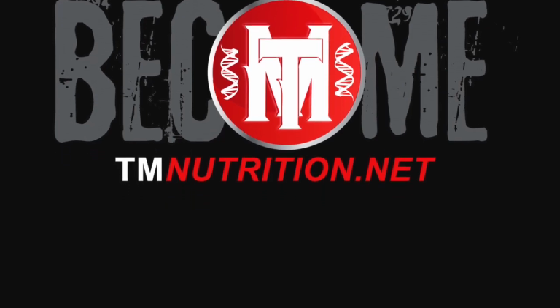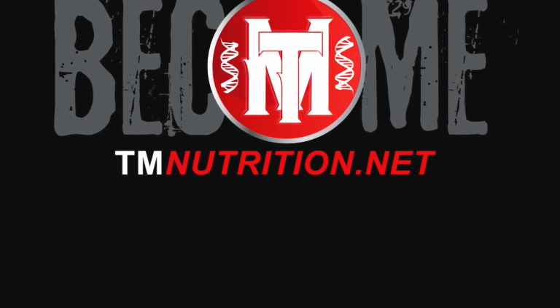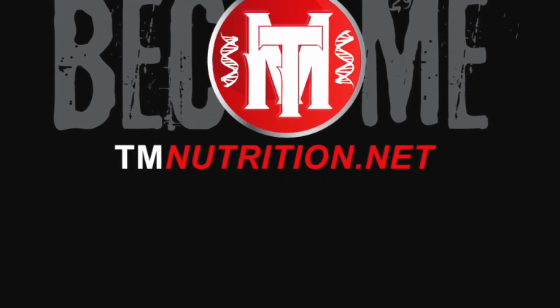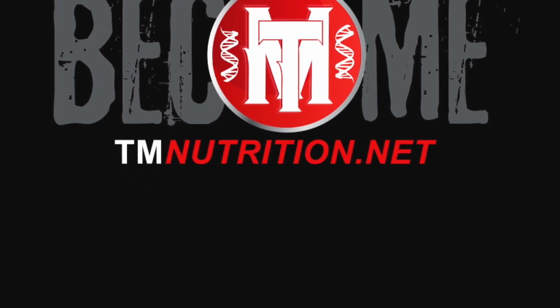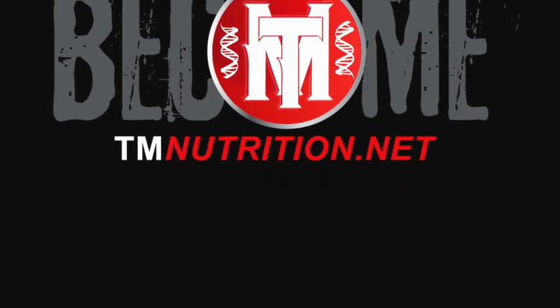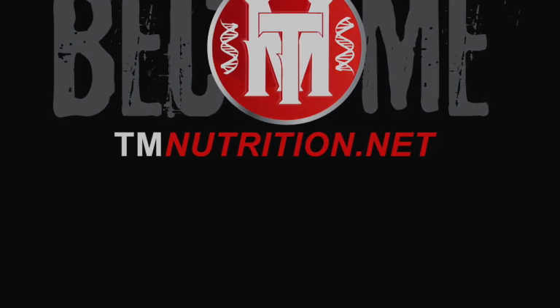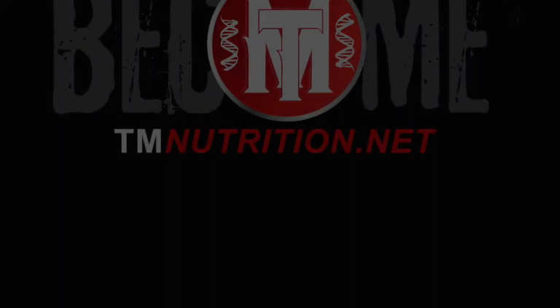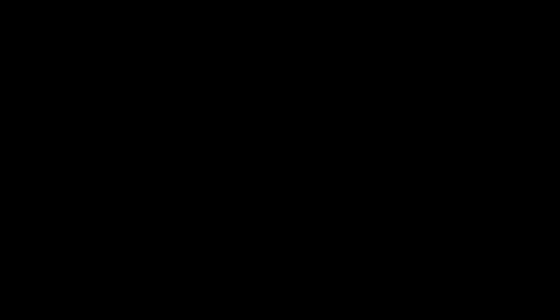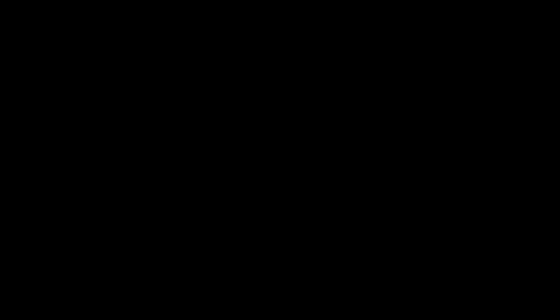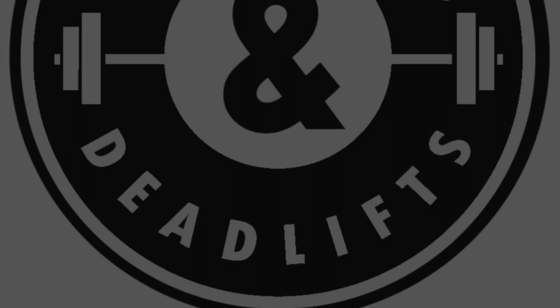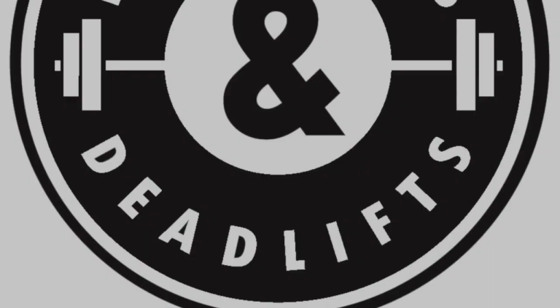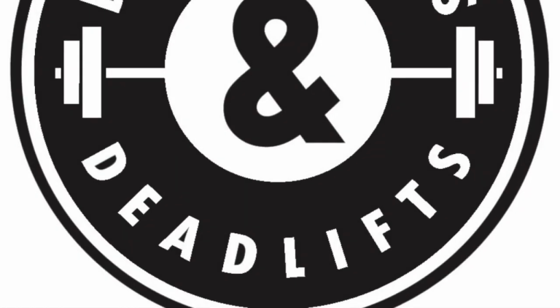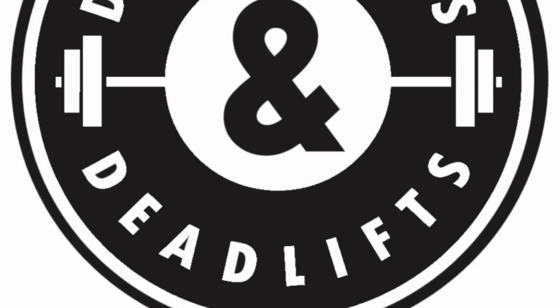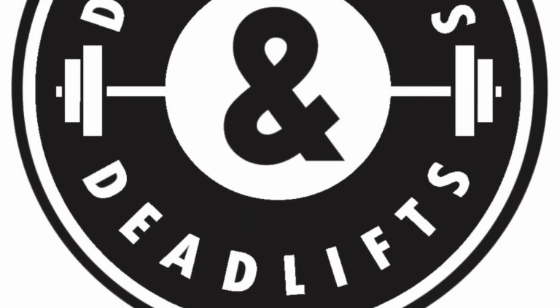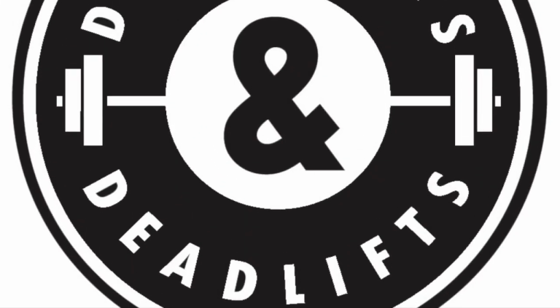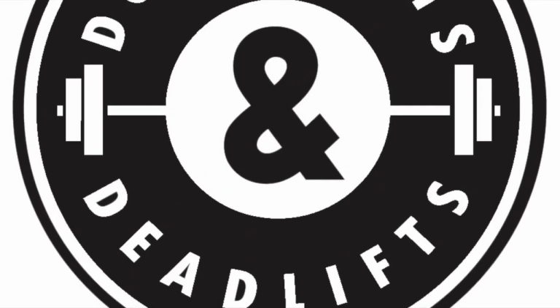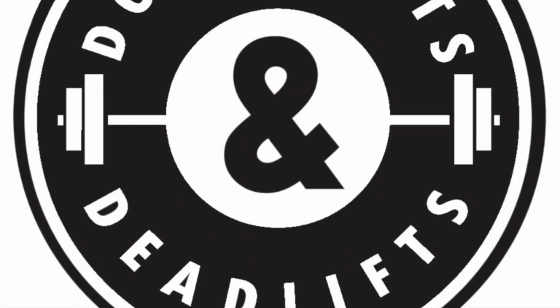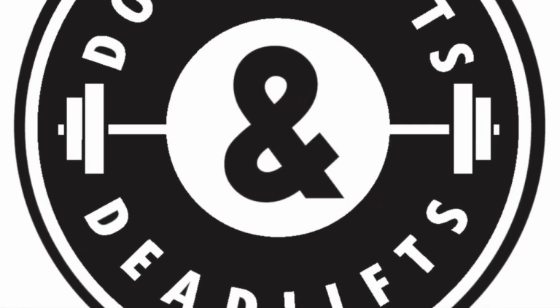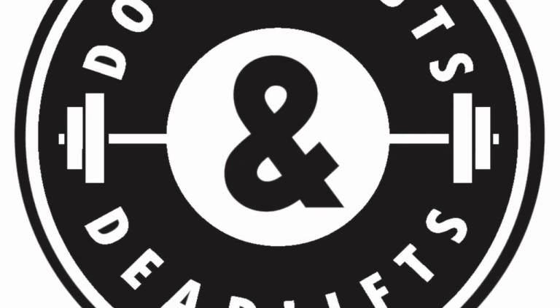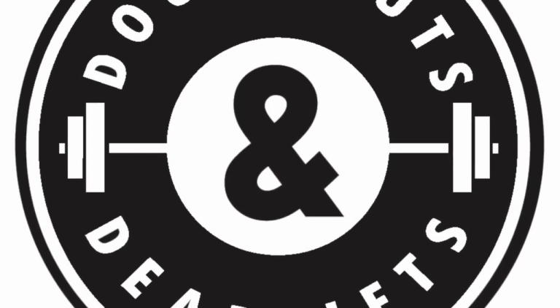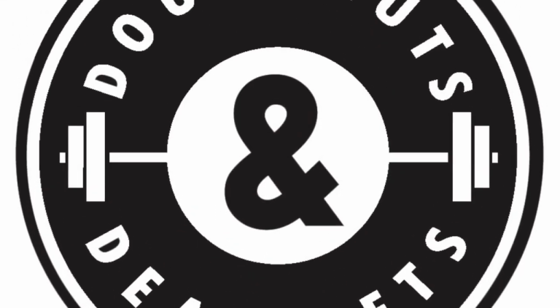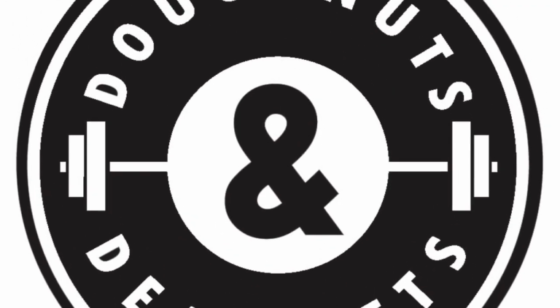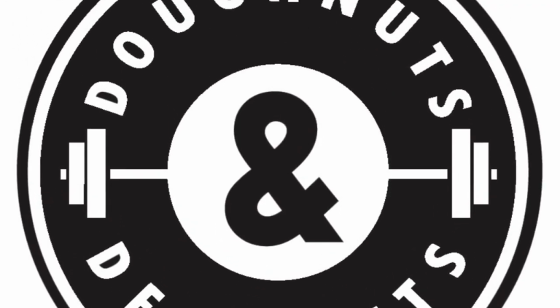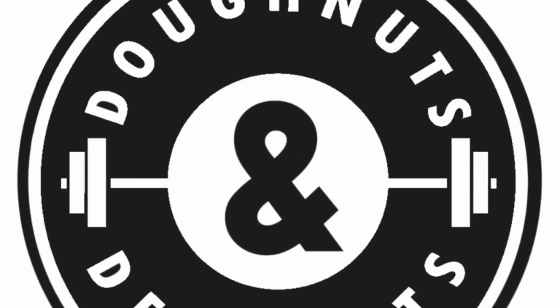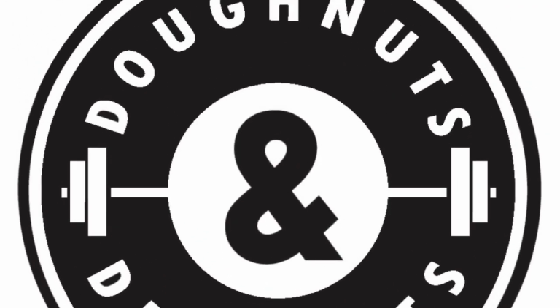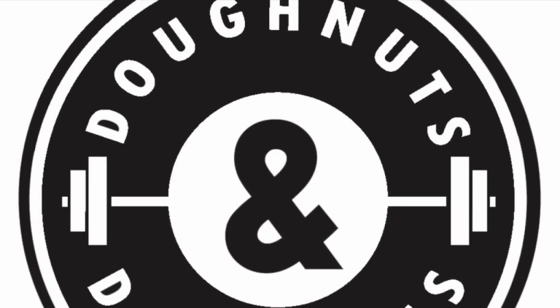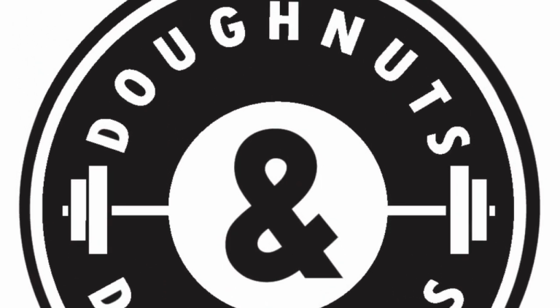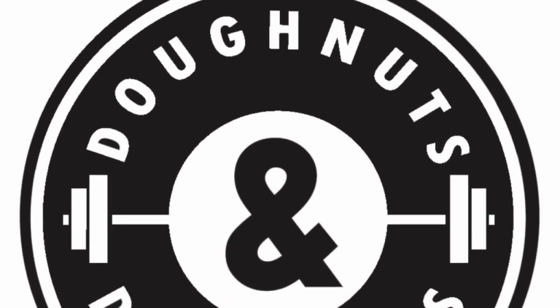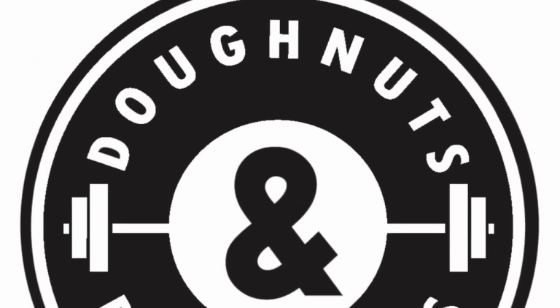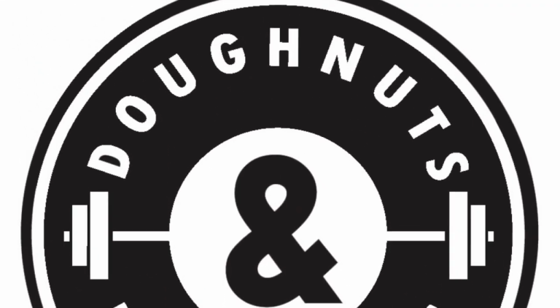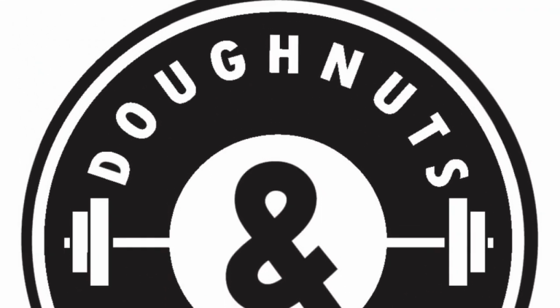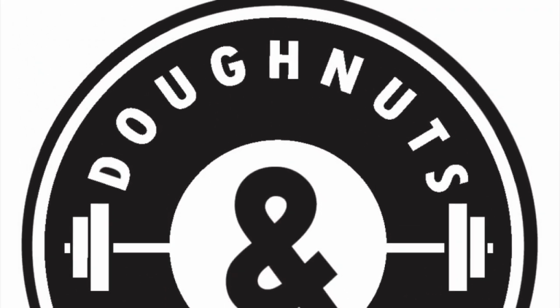Here we are doing some deep dumbbell incline single-arm presses — another good variation to build unilateral strength. I appreciate you guys for watching. As always, make sure you like, subscribe, and share, and I'll catch you guys next time.